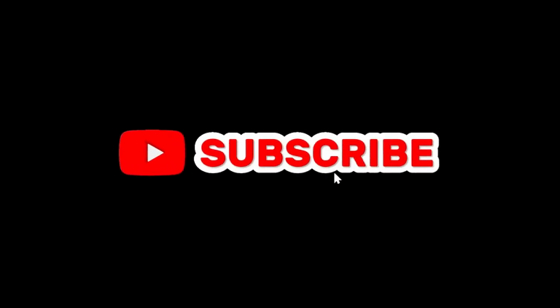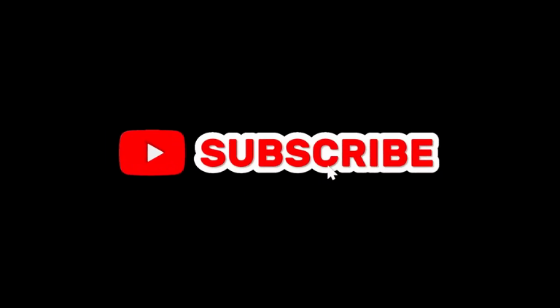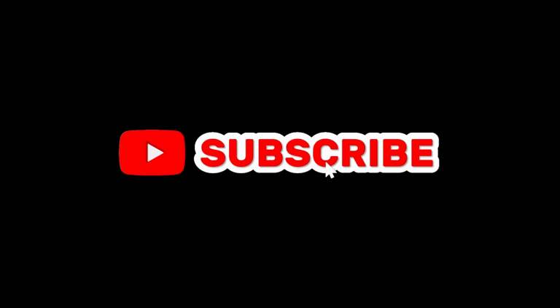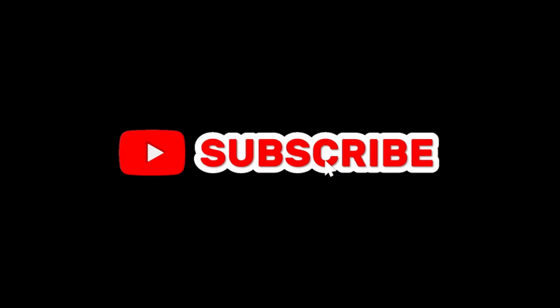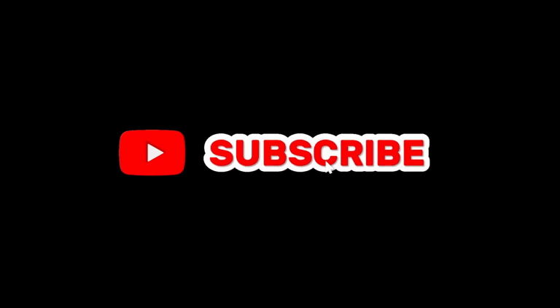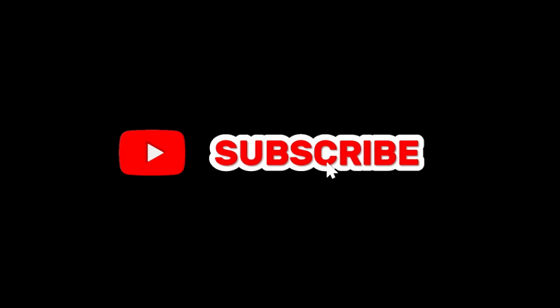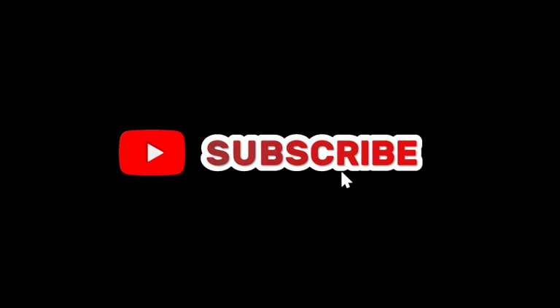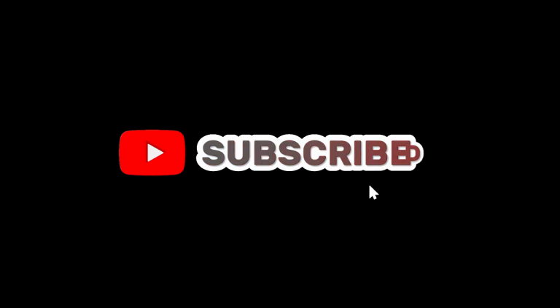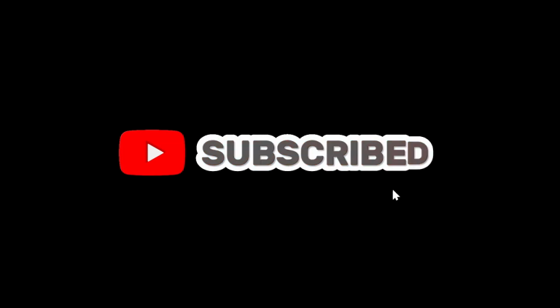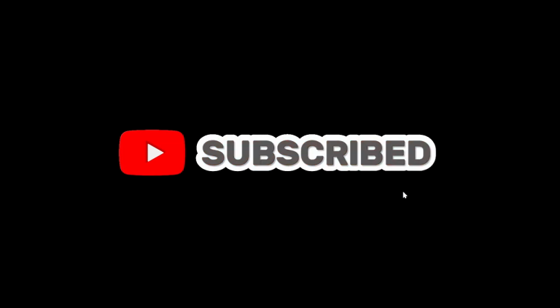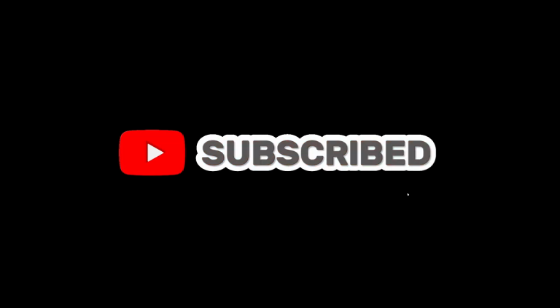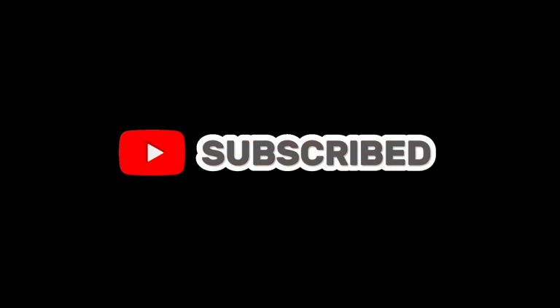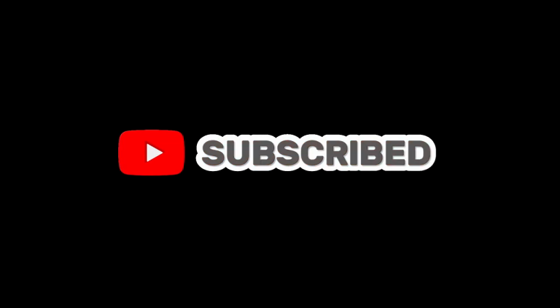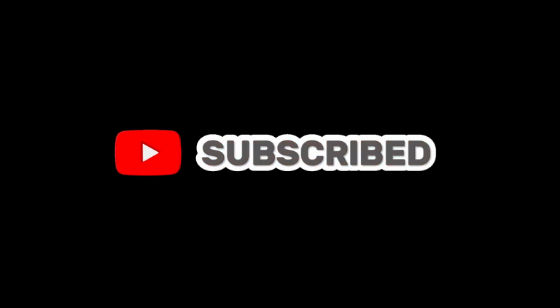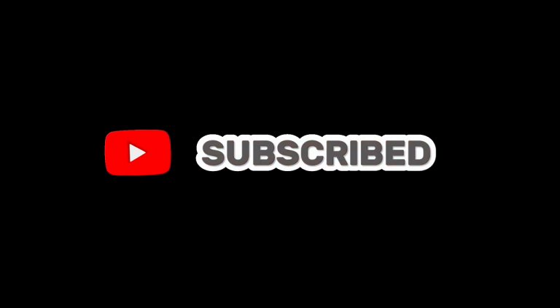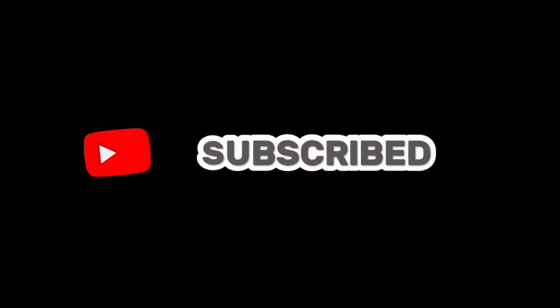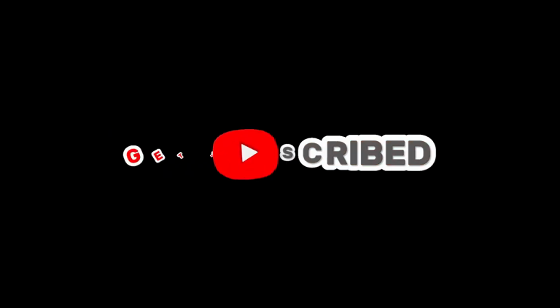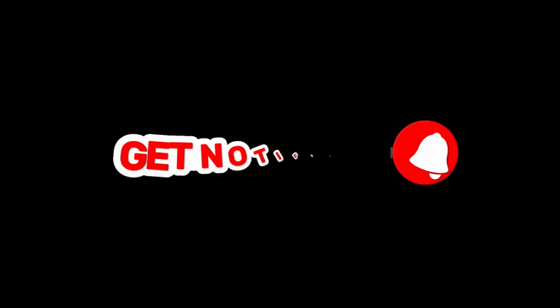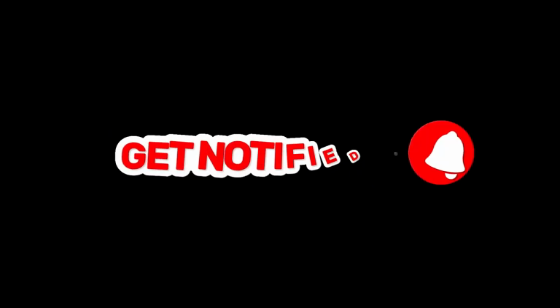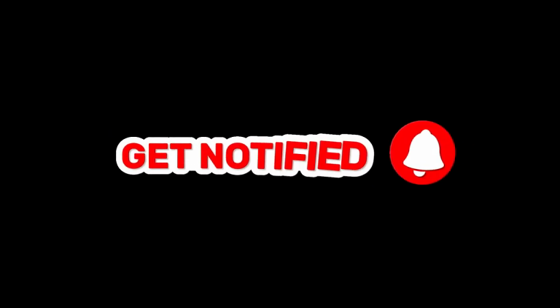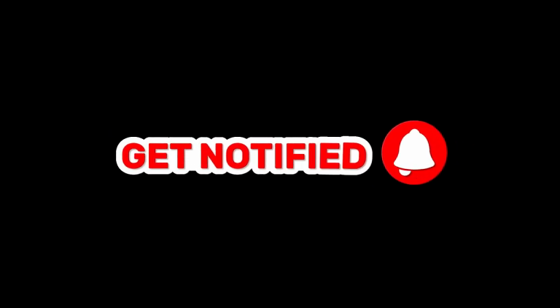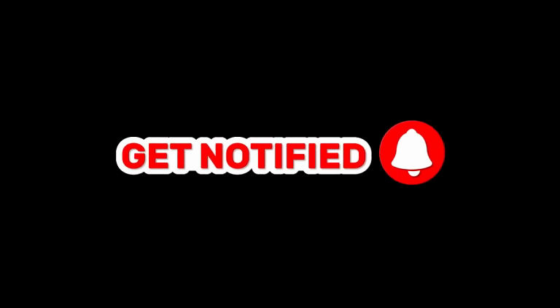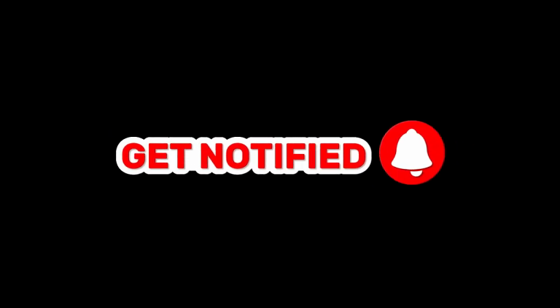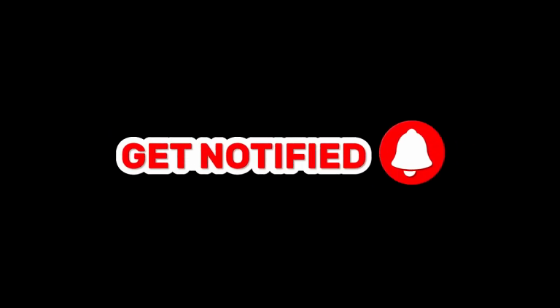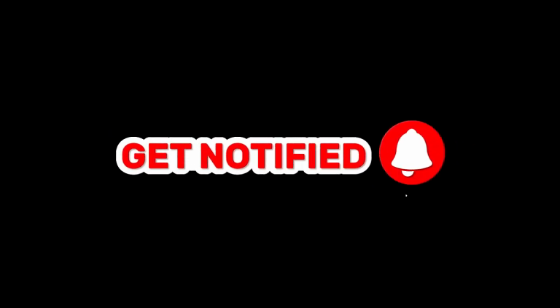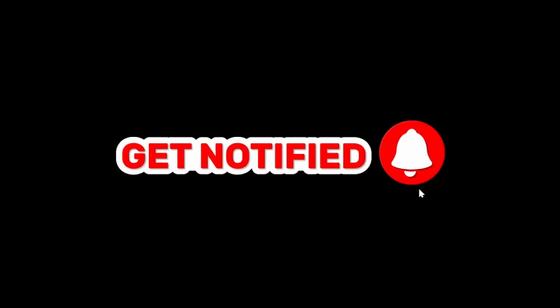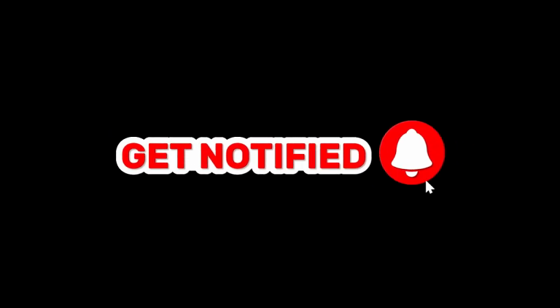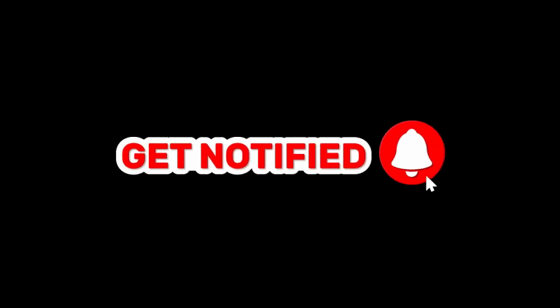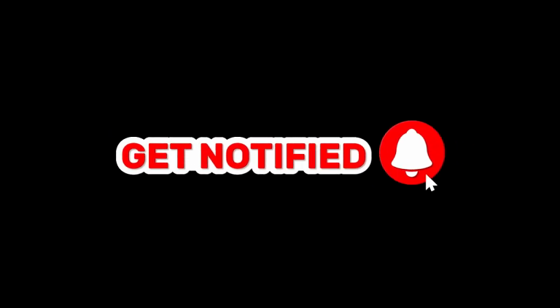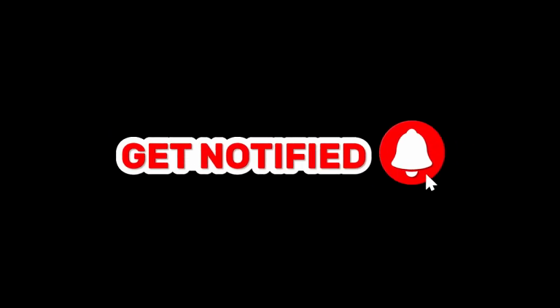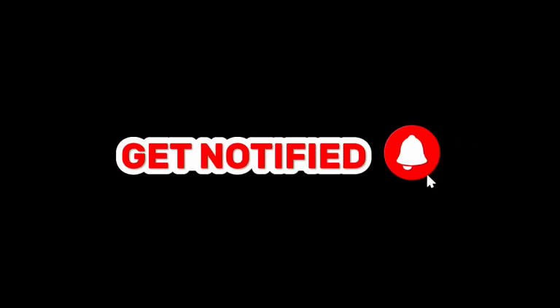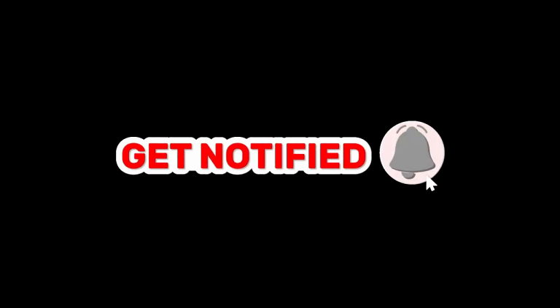If you enjoyed watching this video today, please subscribe to our channel for more Shih Tzu videos like this.